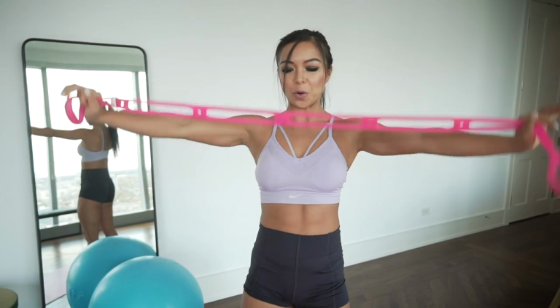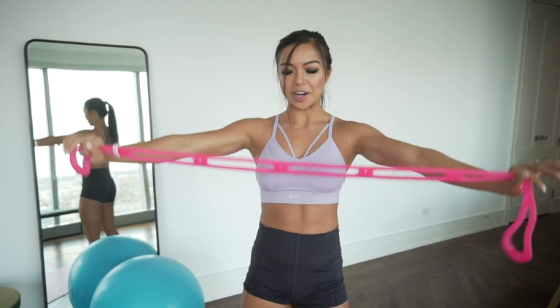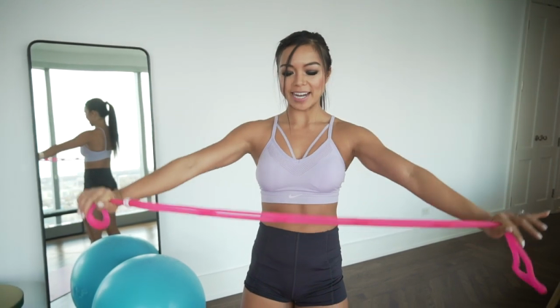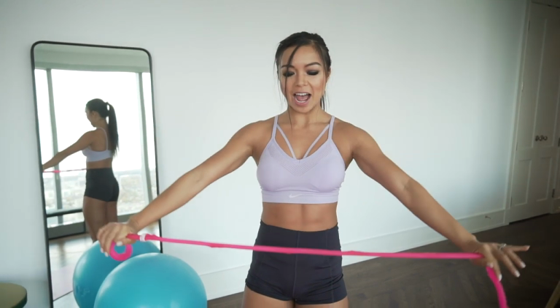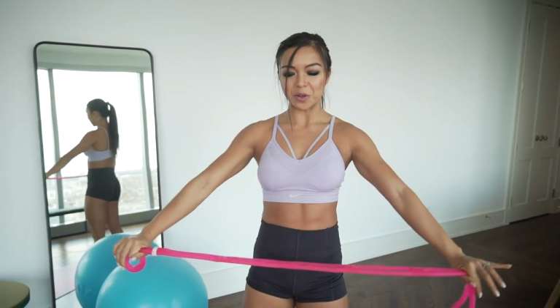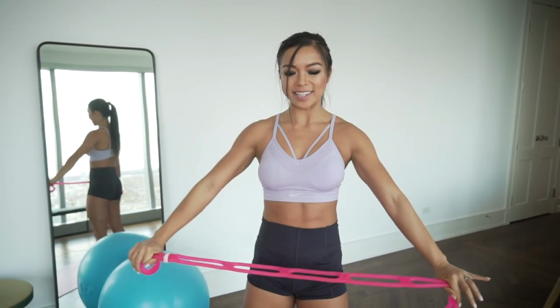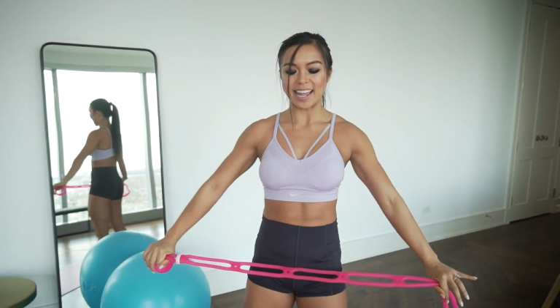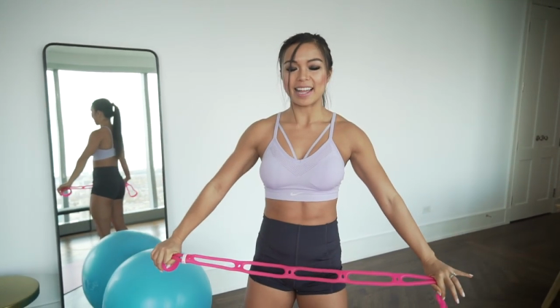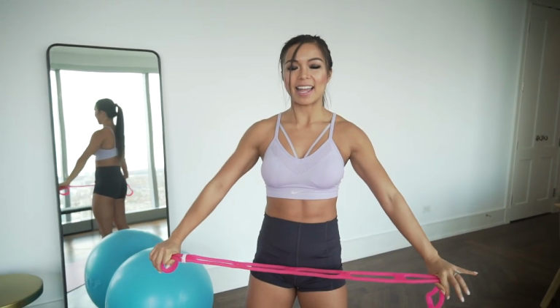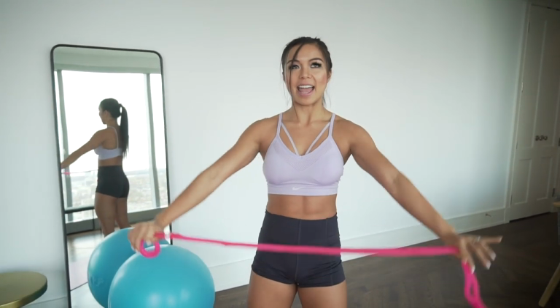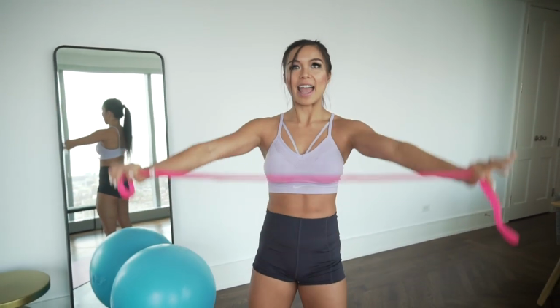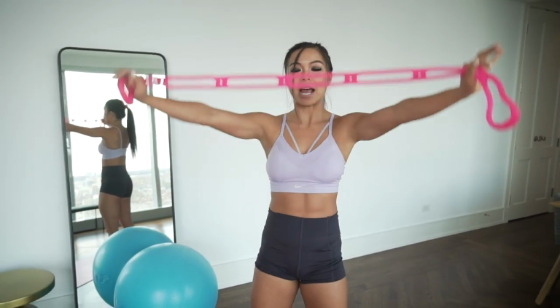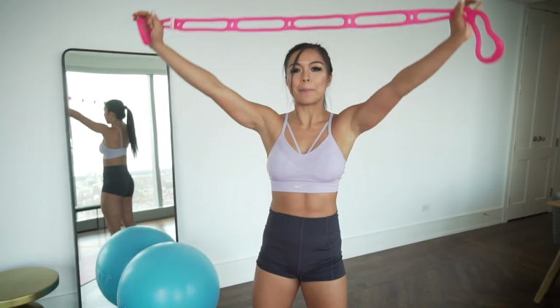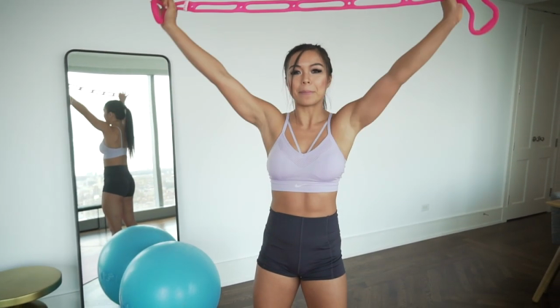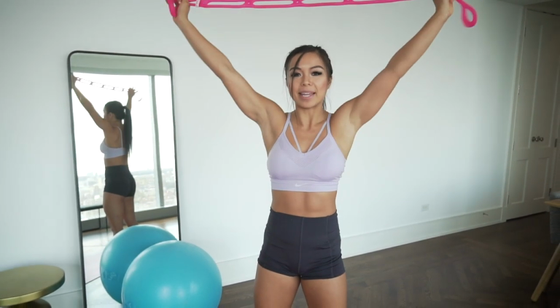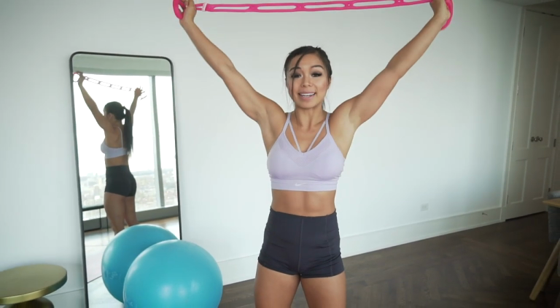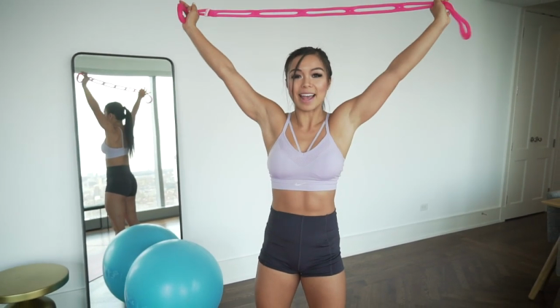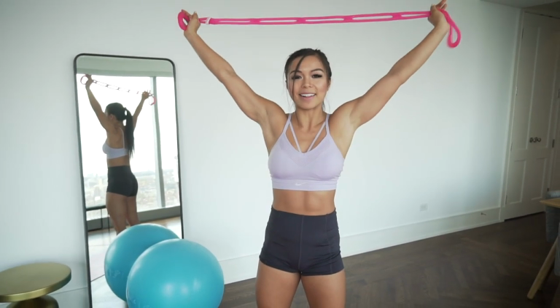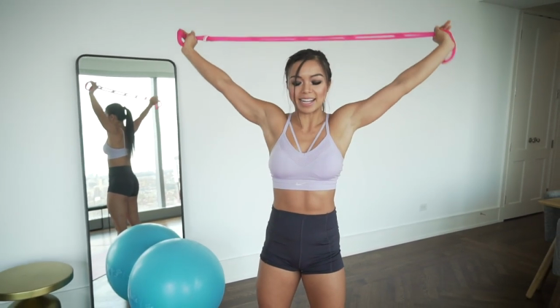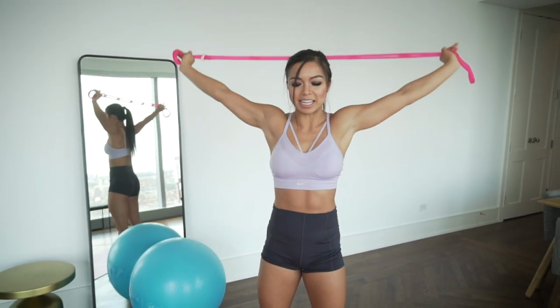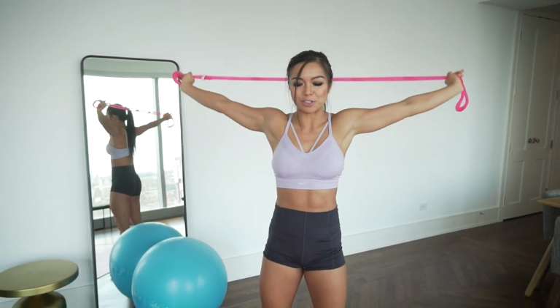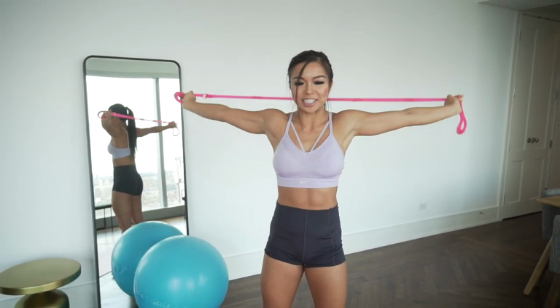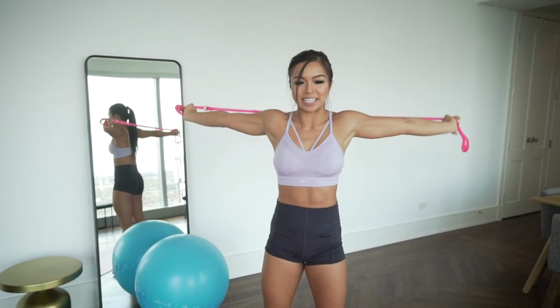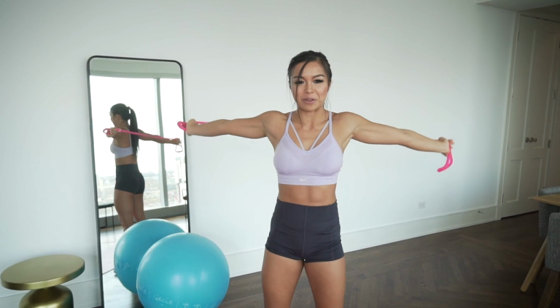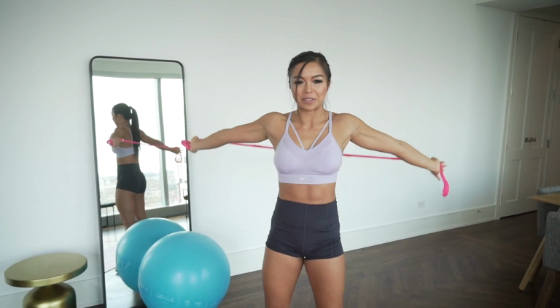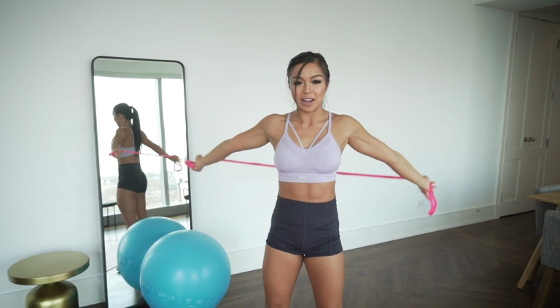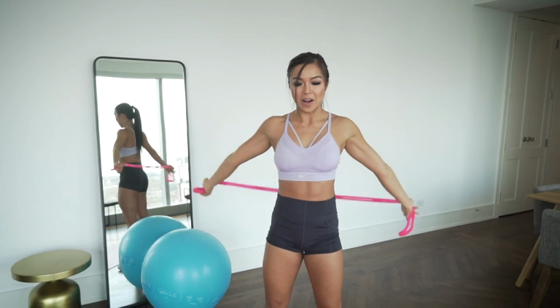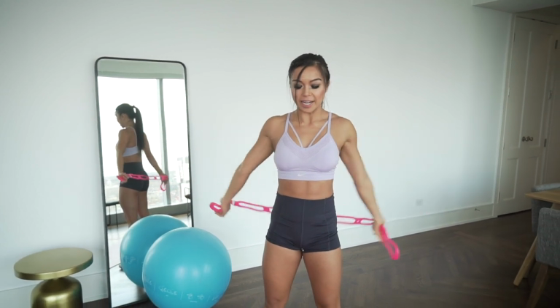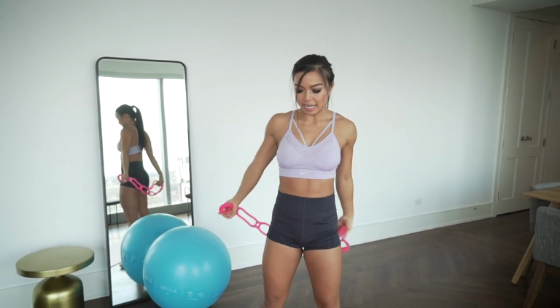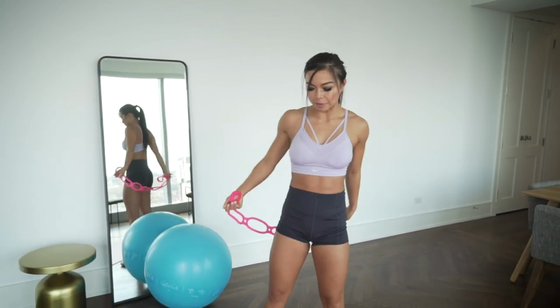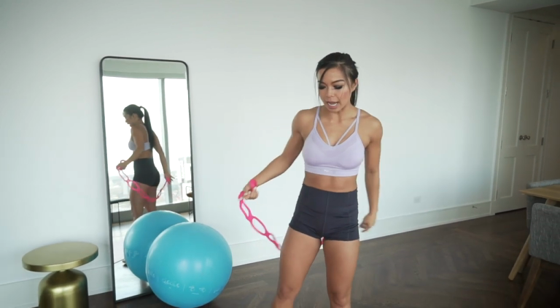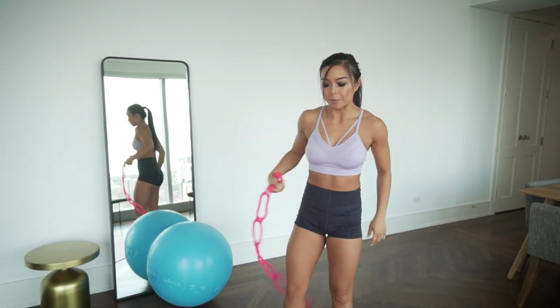Lower it down and up — inhale, exhale, trace it down. Timer is up.